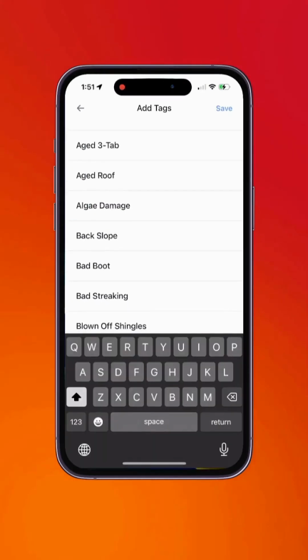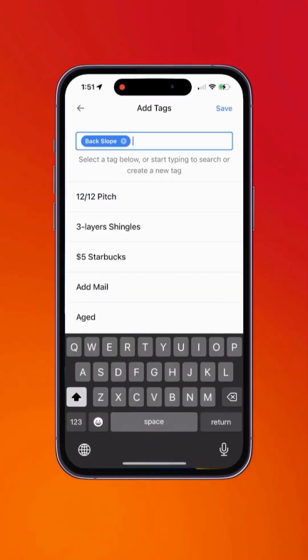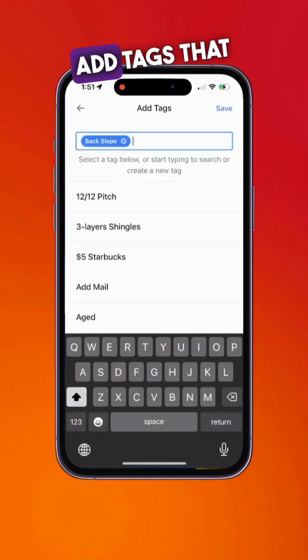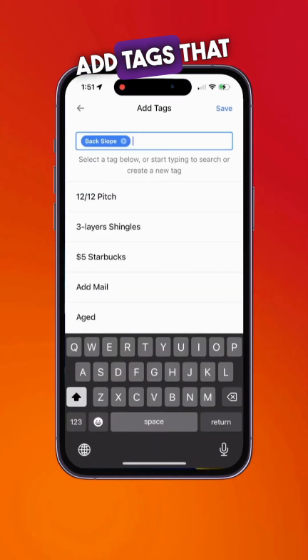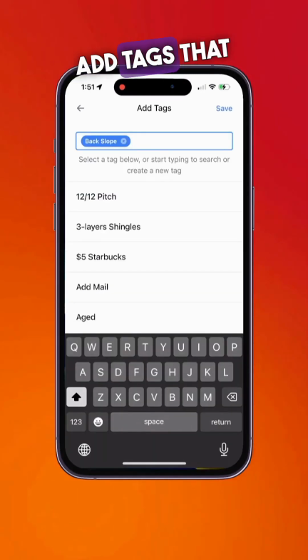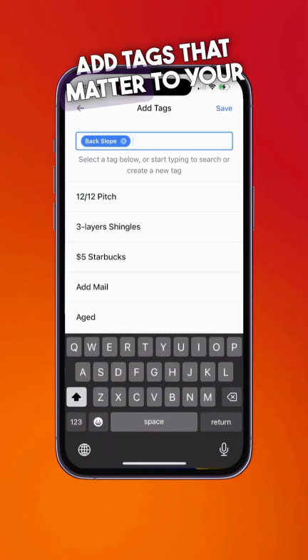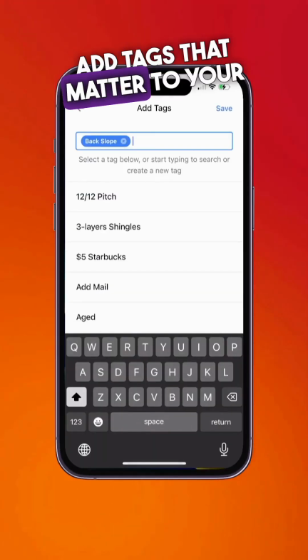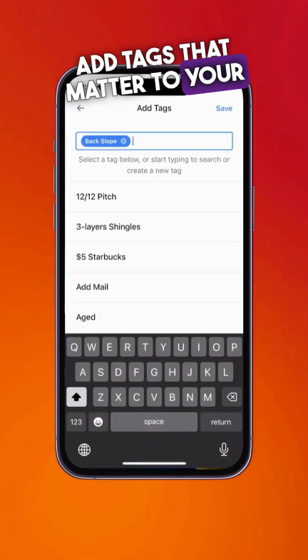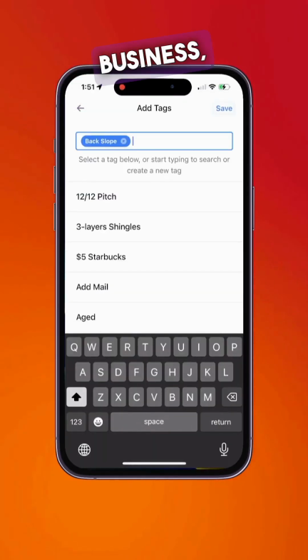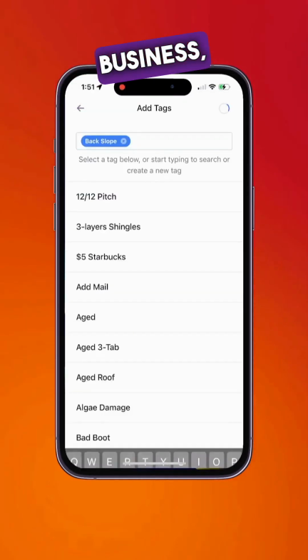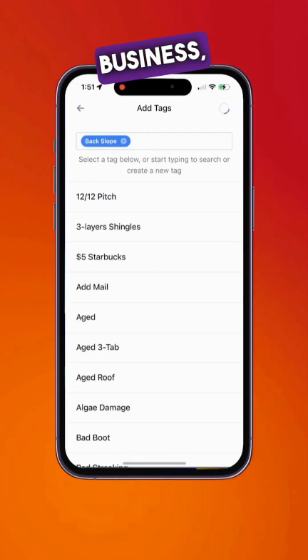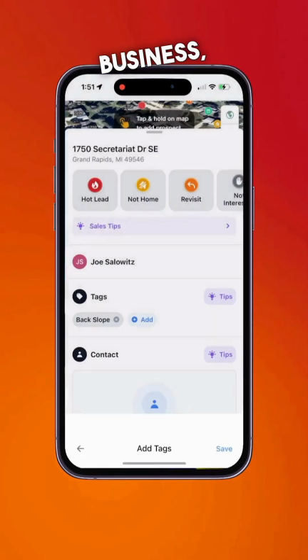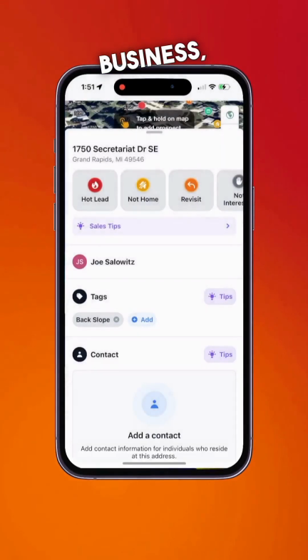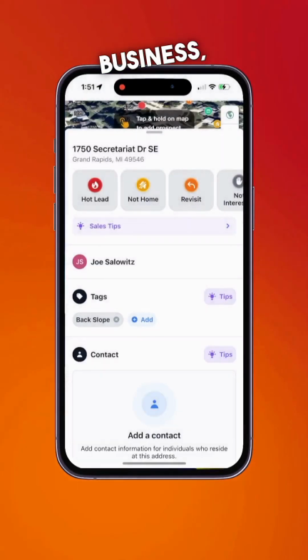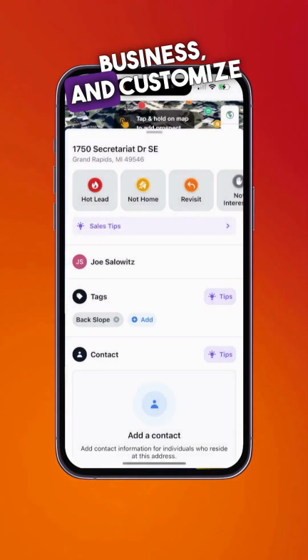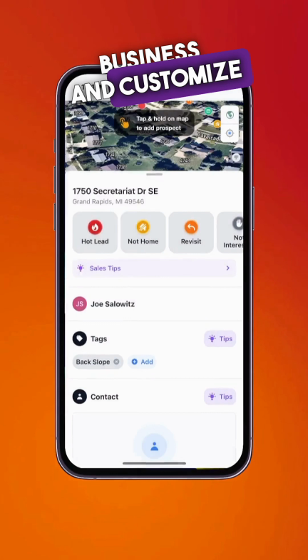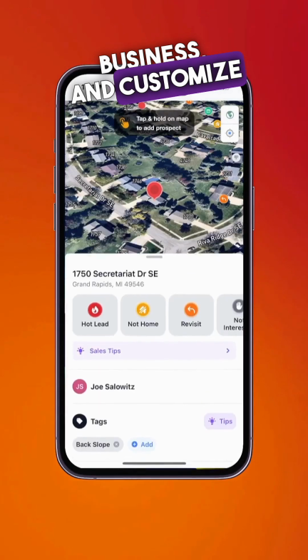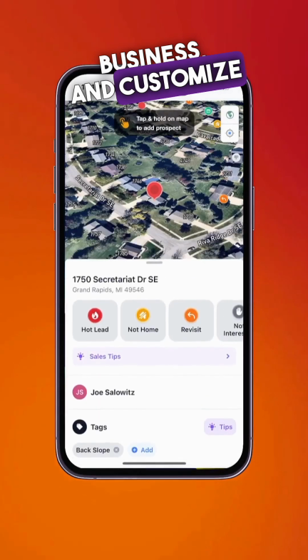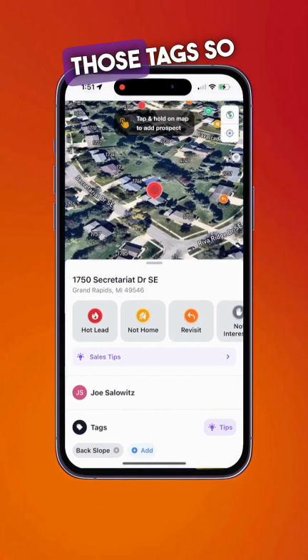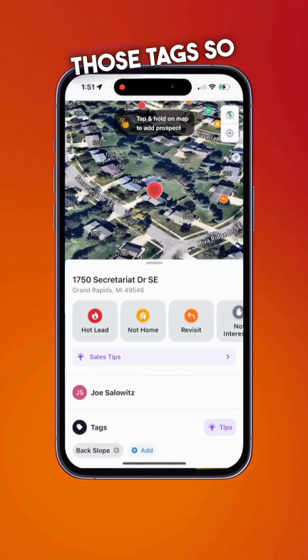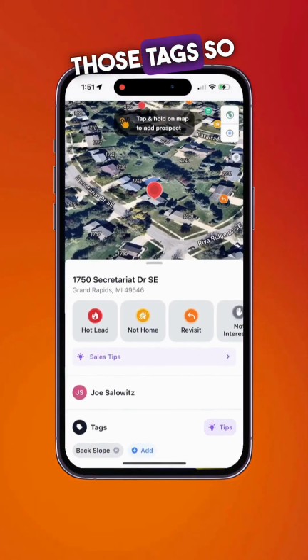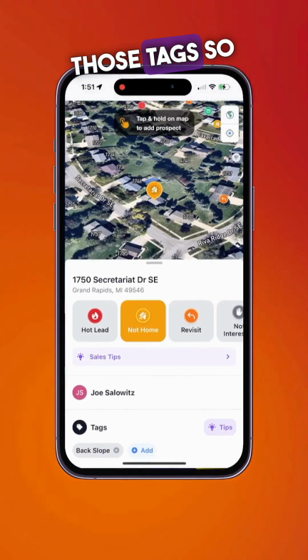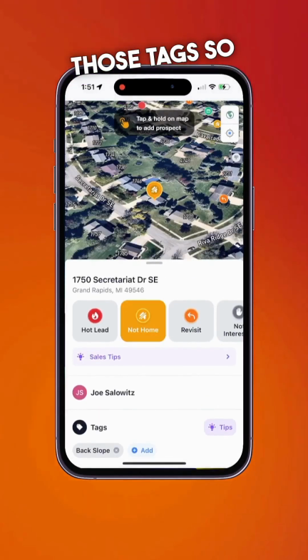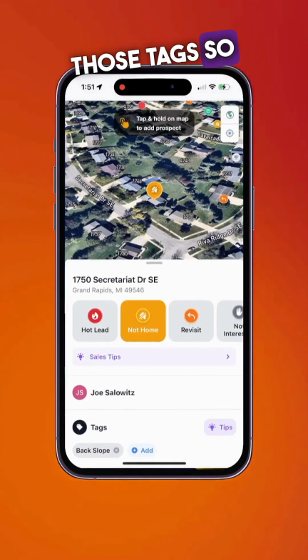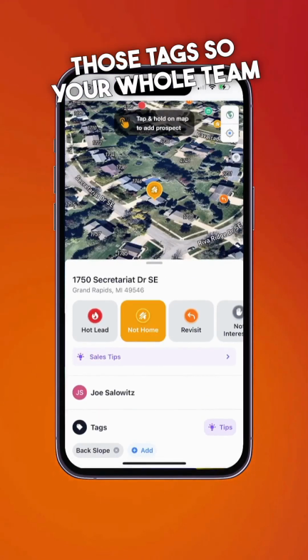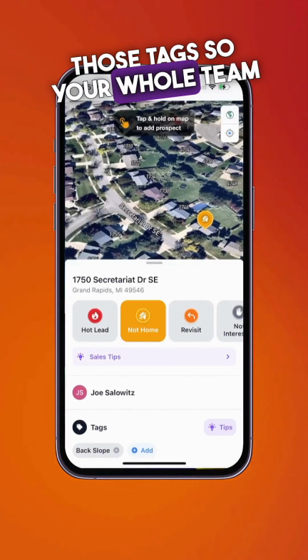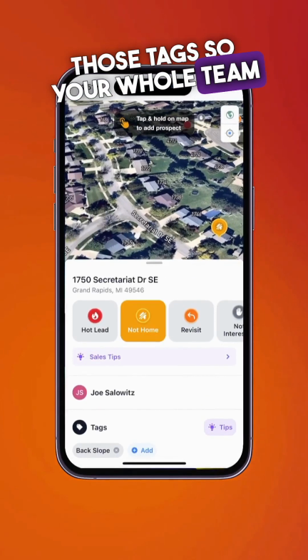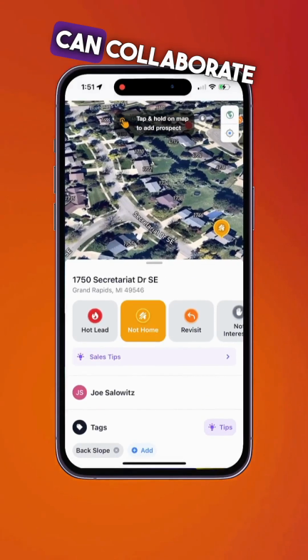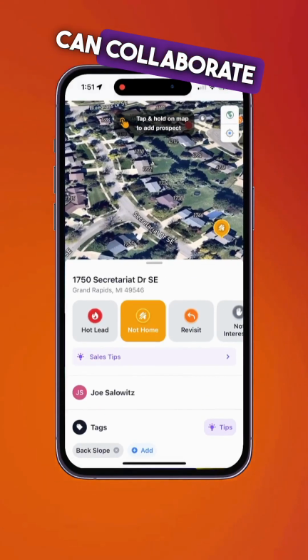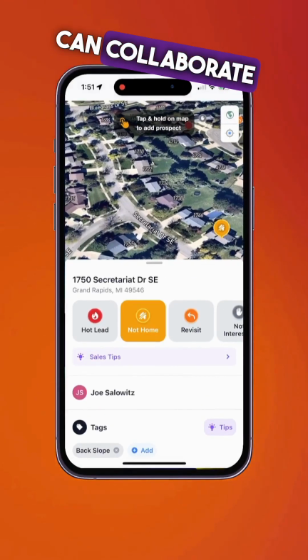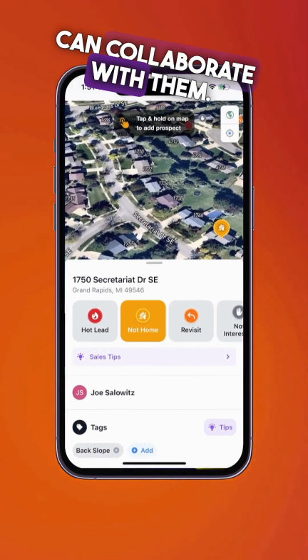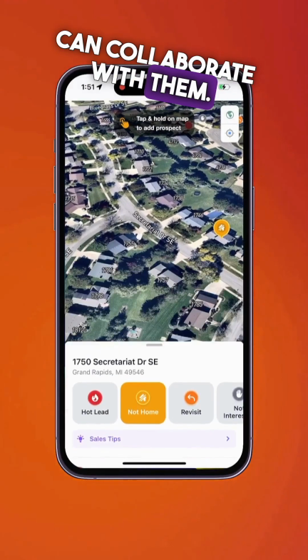Add tags that matter to your business, and customize those tags so your whole team can collaborate with them.